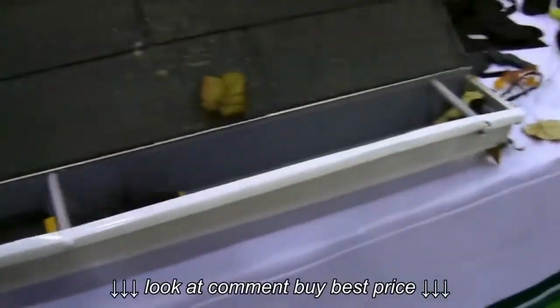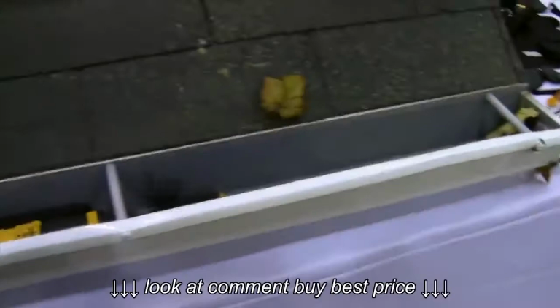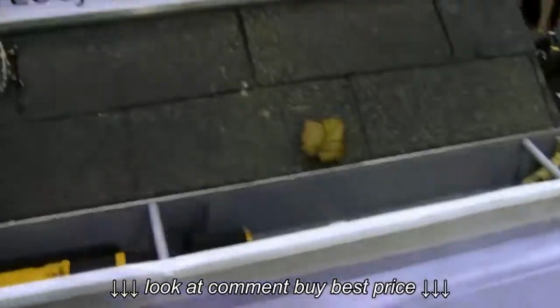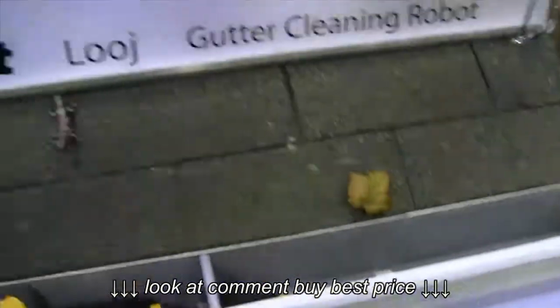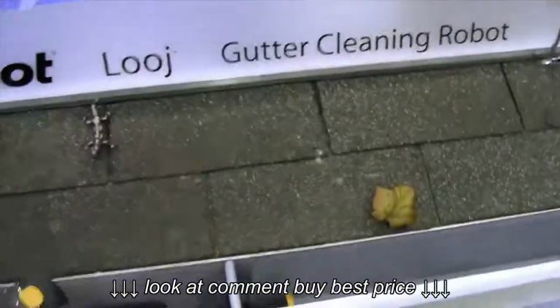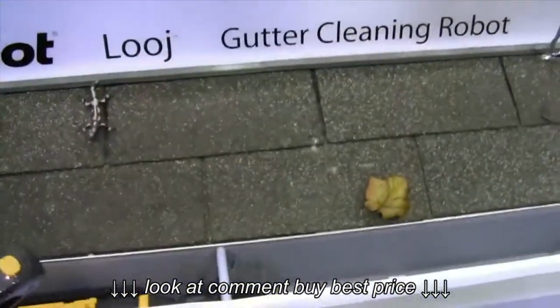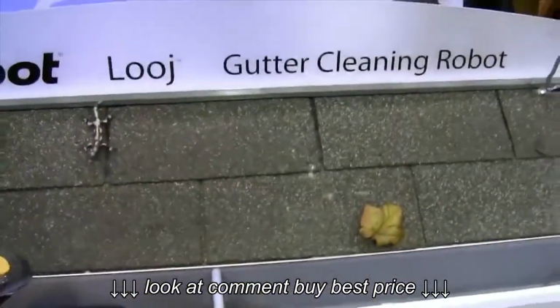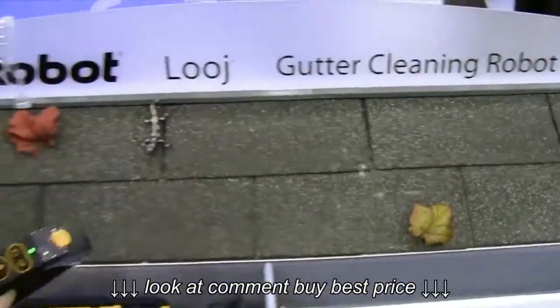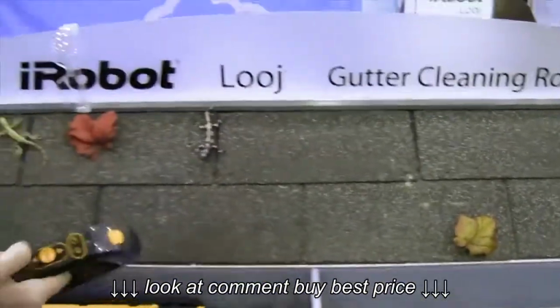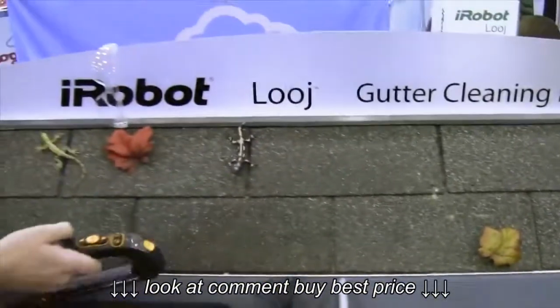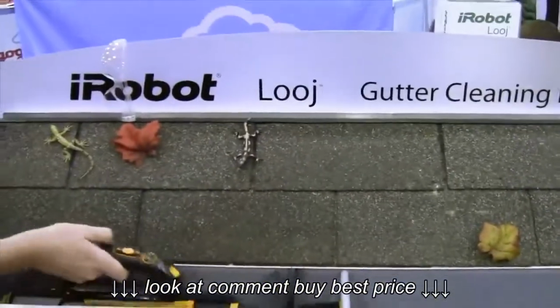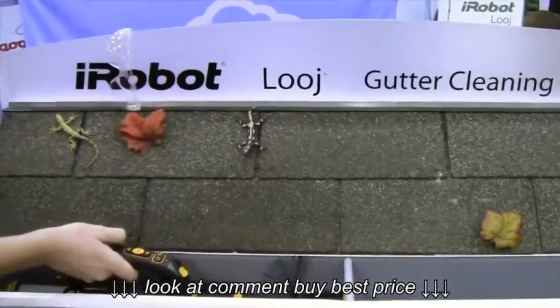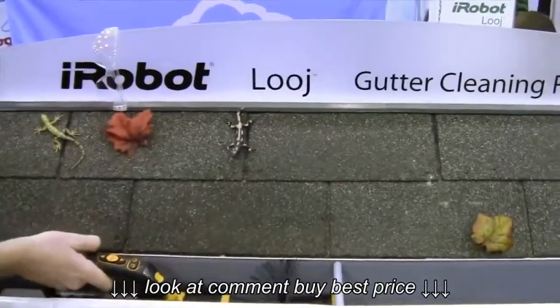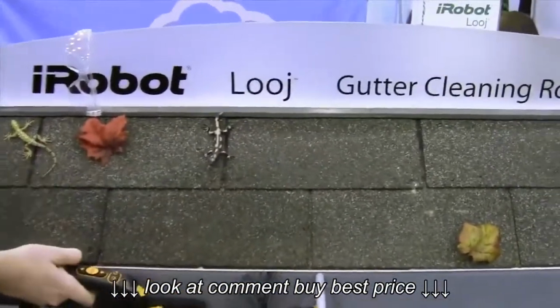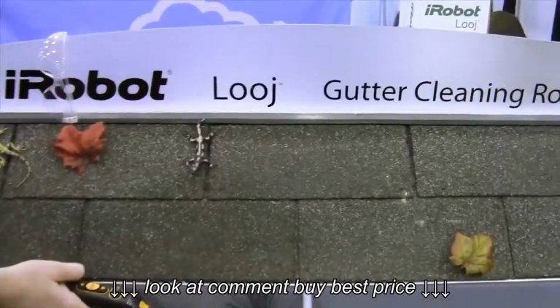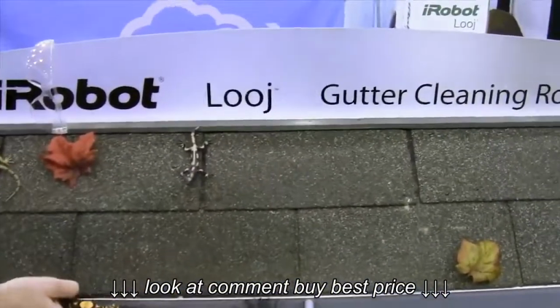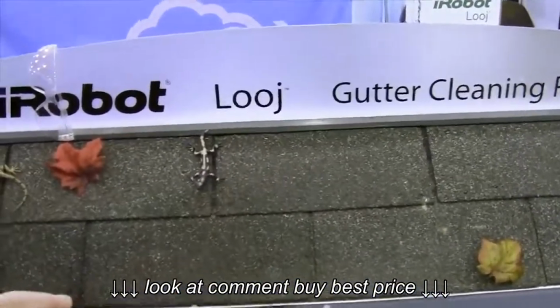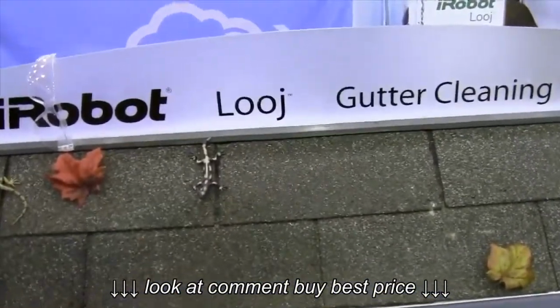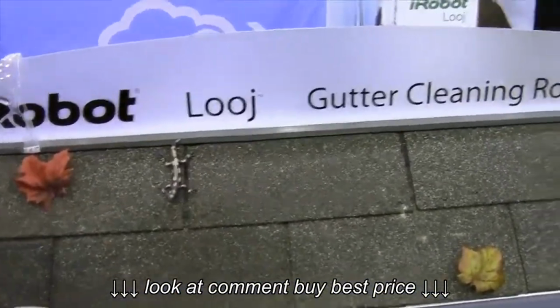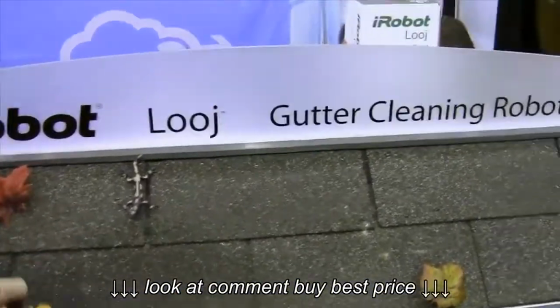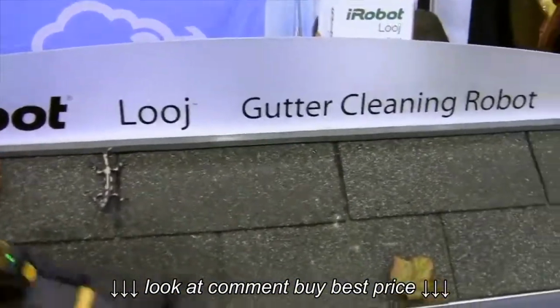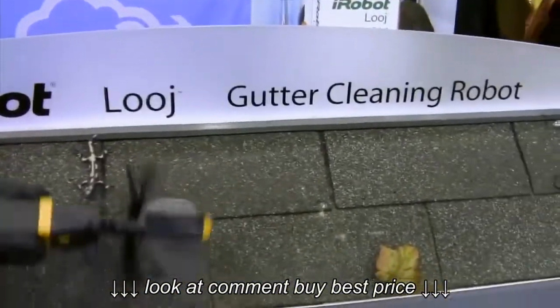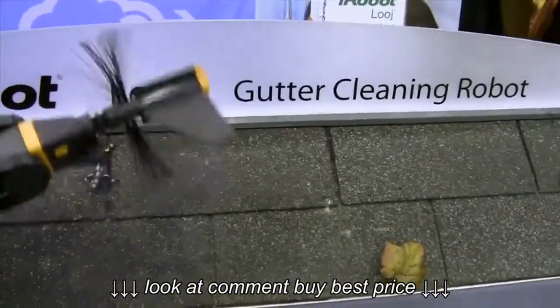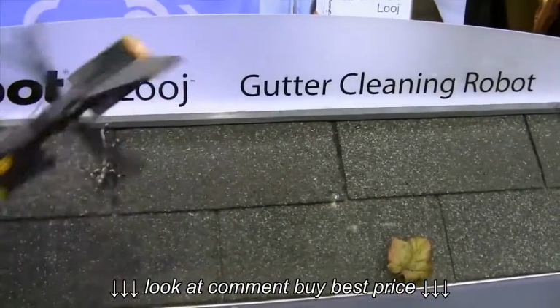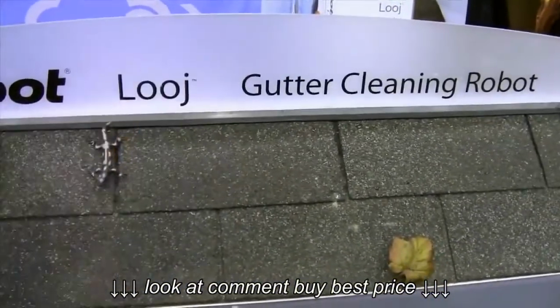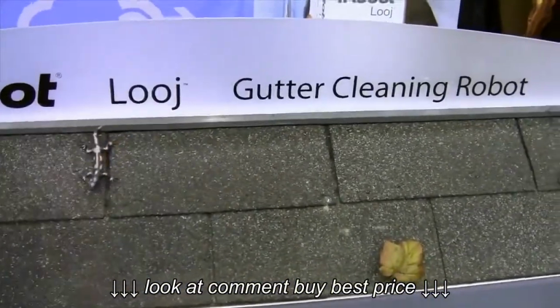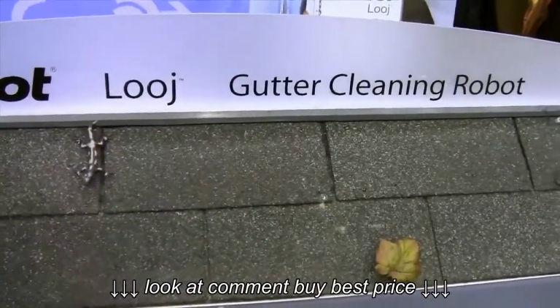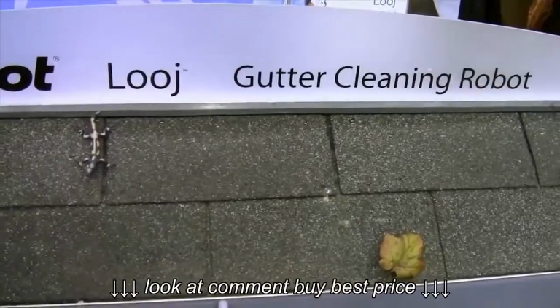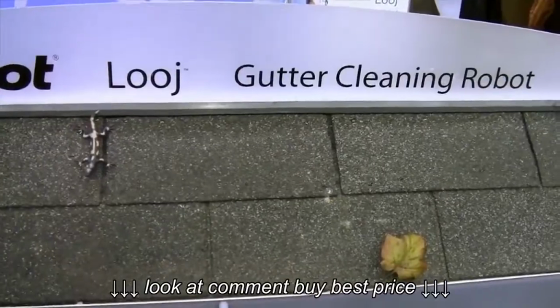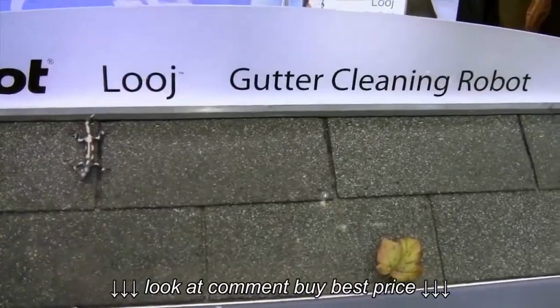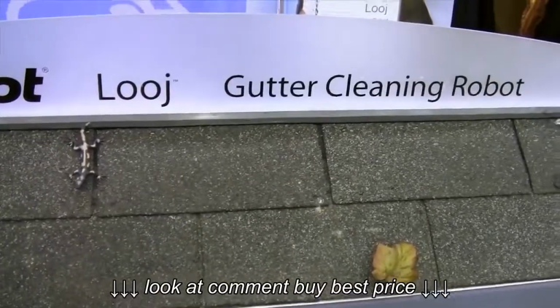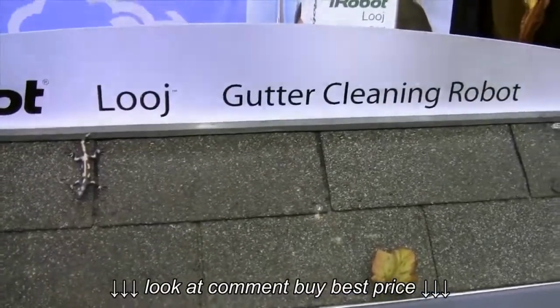So once again, guys, the Luge gutter cleaner here from iRobot. This is available now and it sells for about 300 bucks.